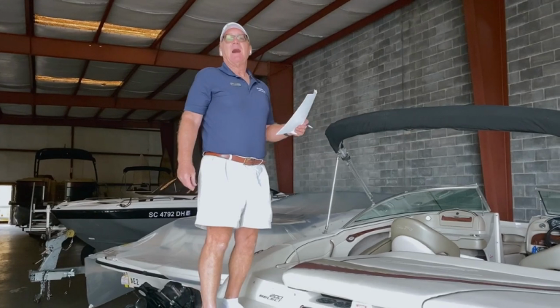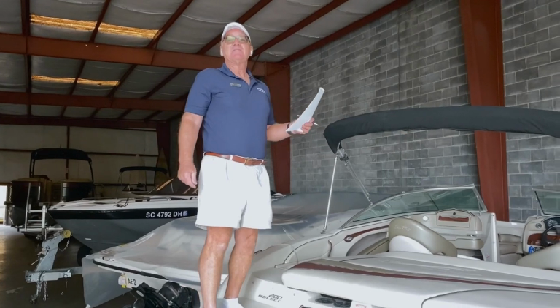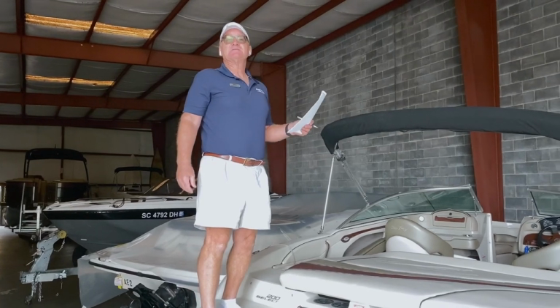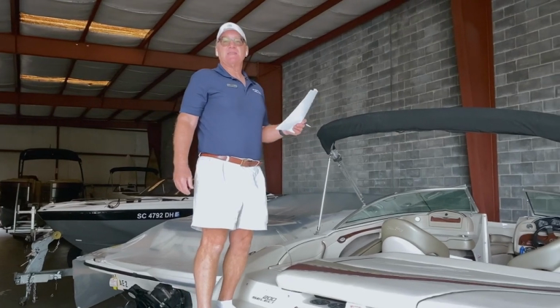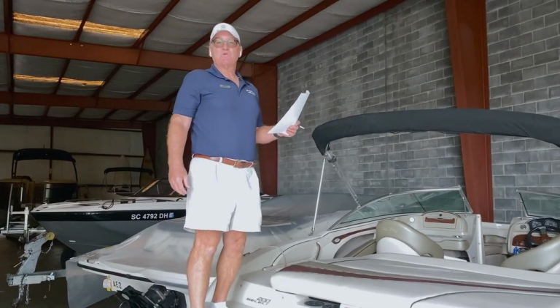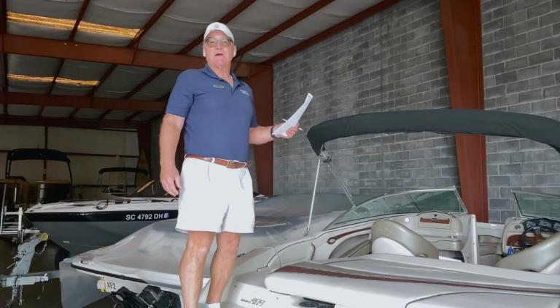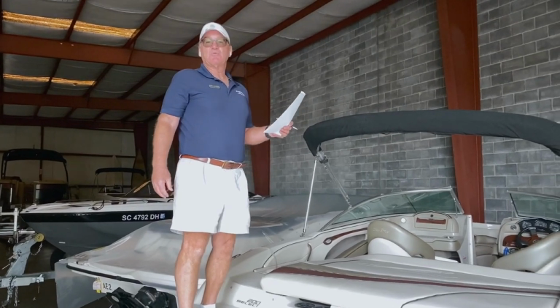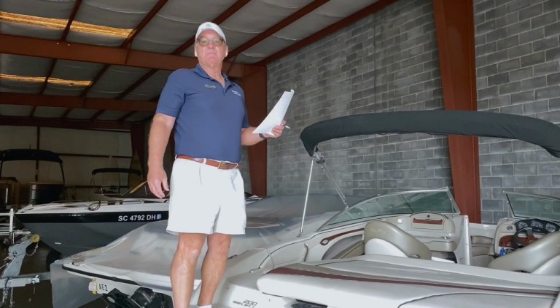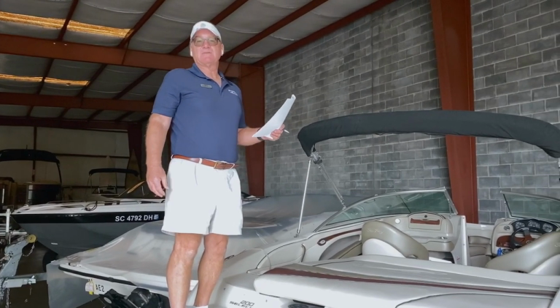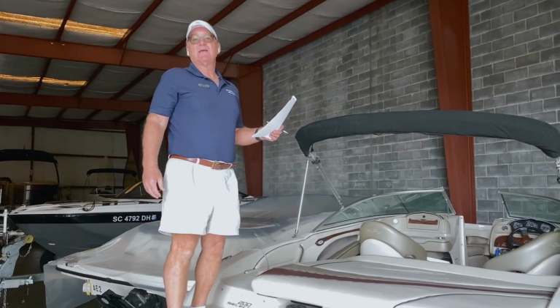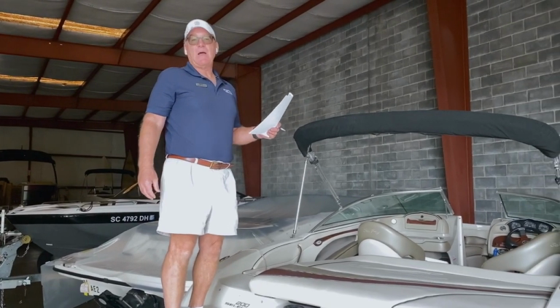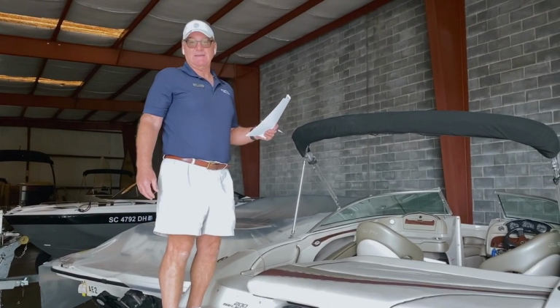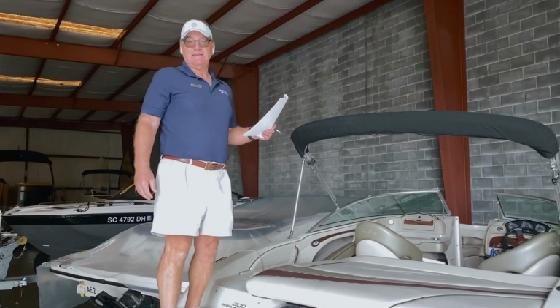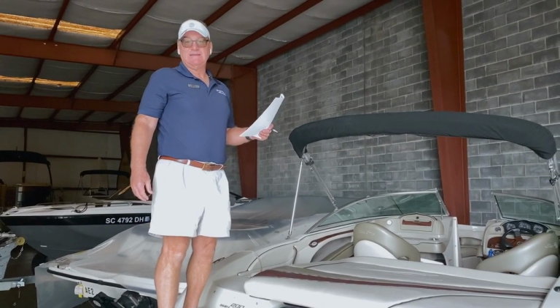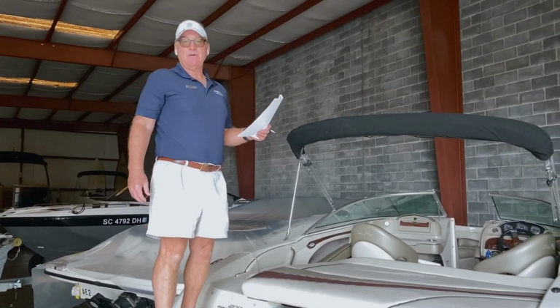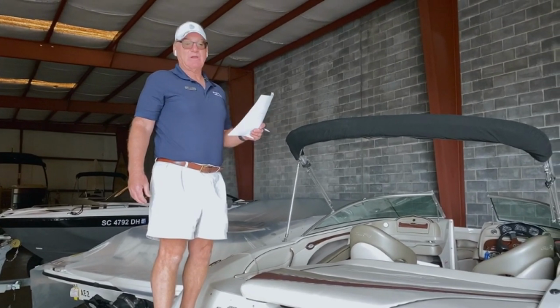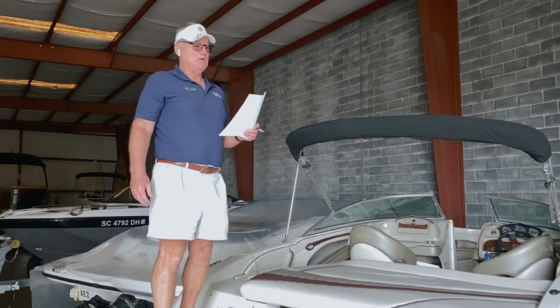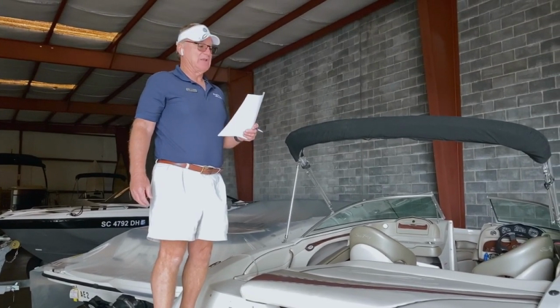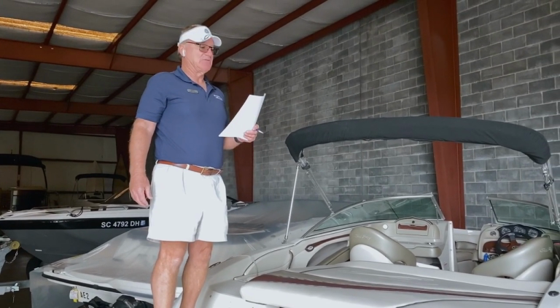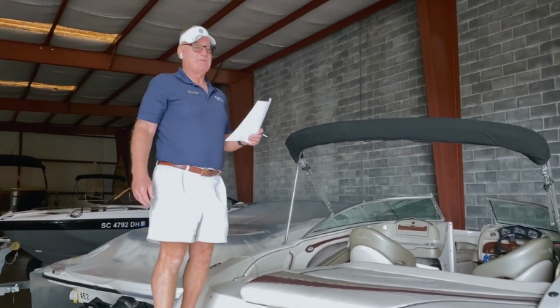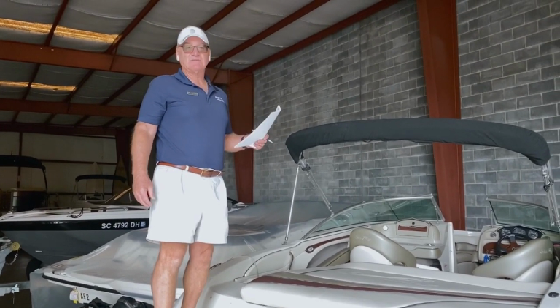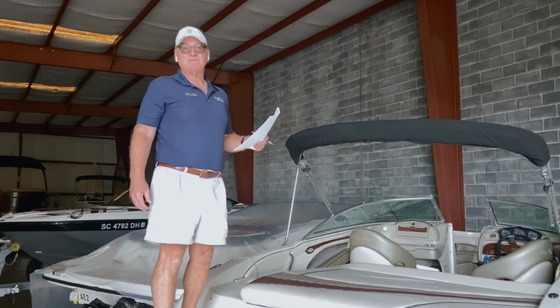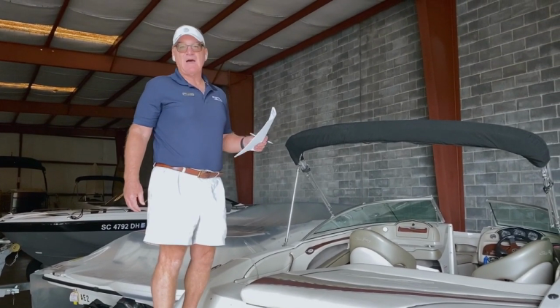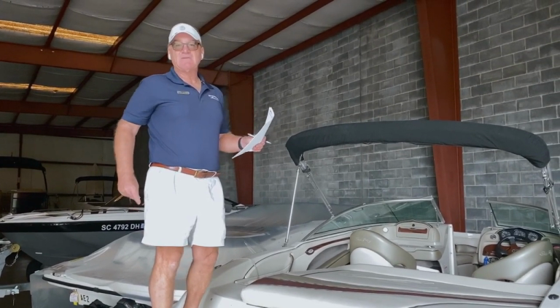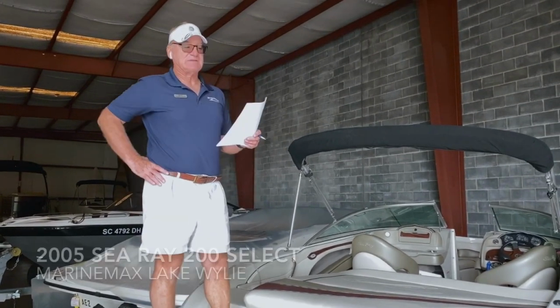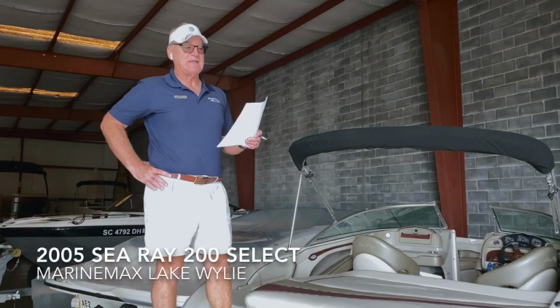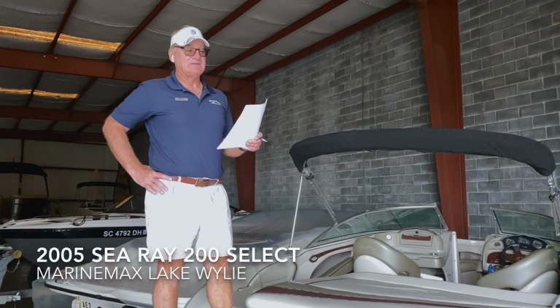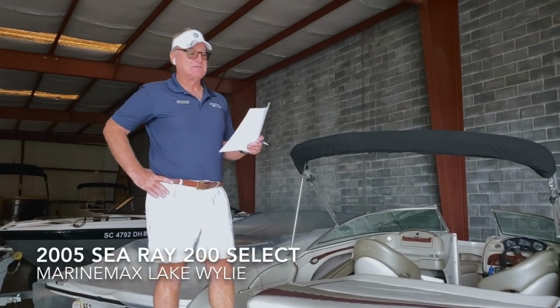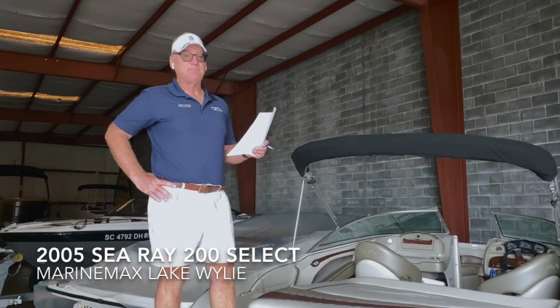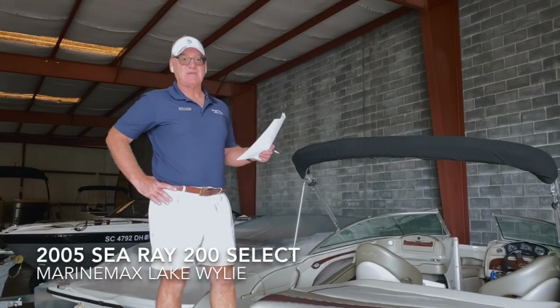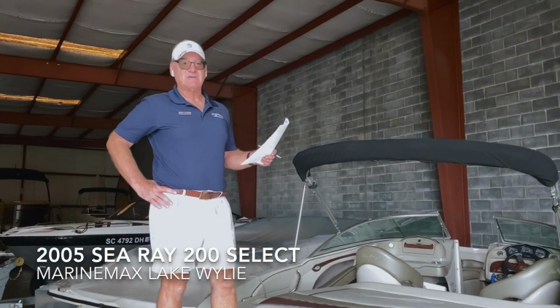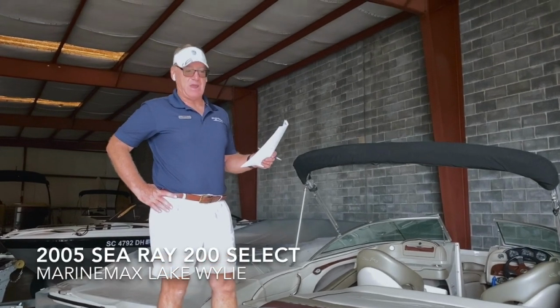Hi, this is Dennis Orcutt, MarineMax Lake Wiley. Today we're going to look at a 2005 Select by Sea Ray.